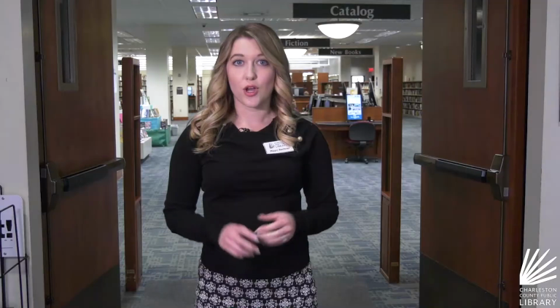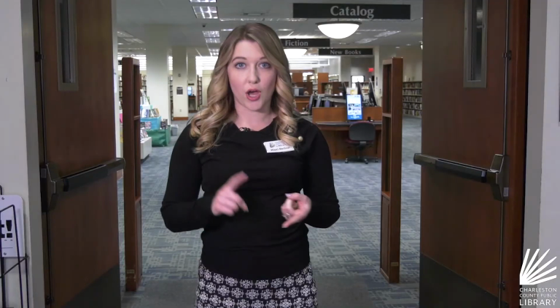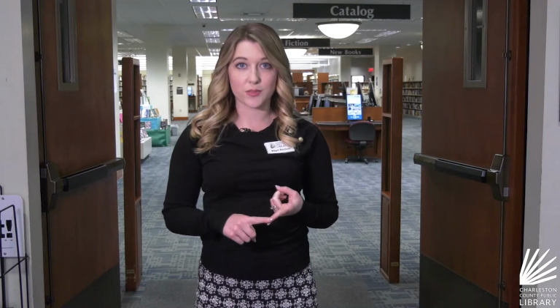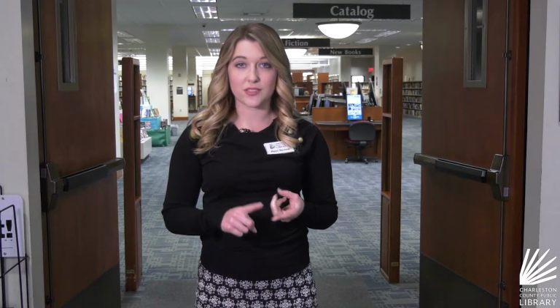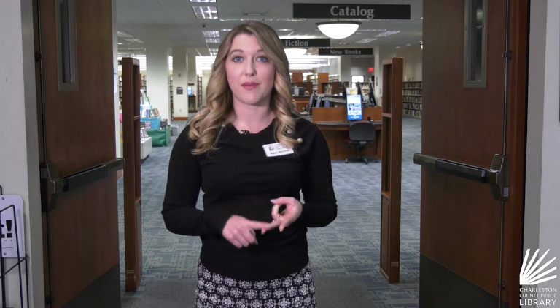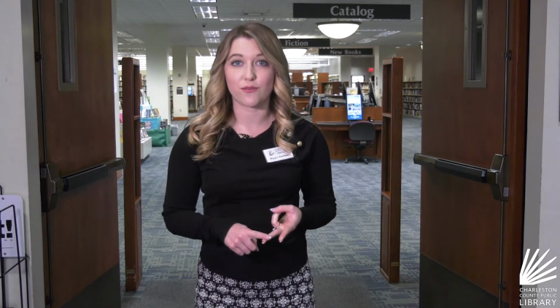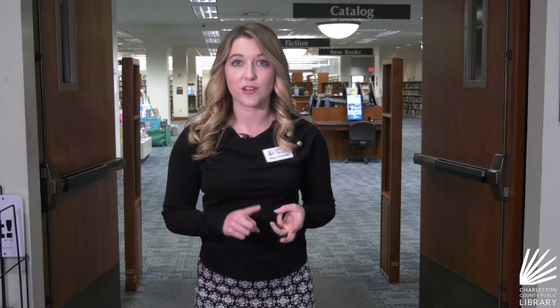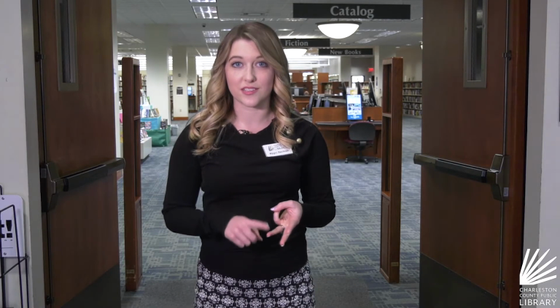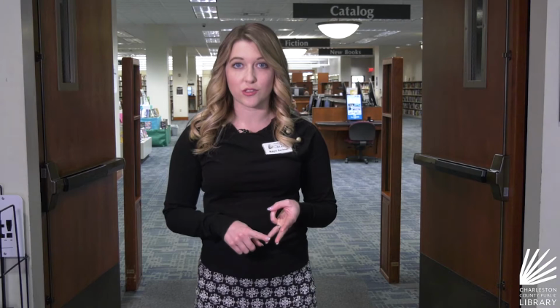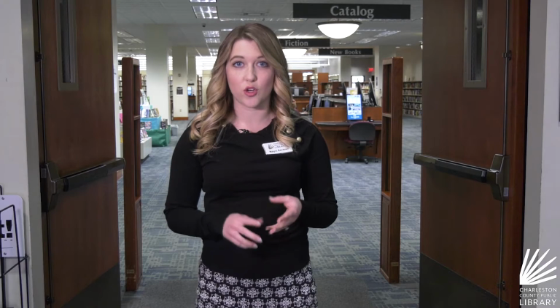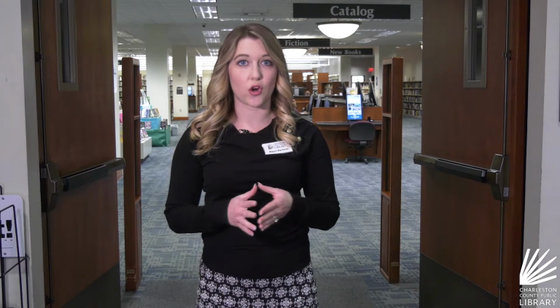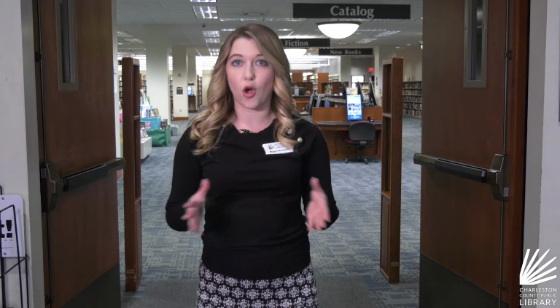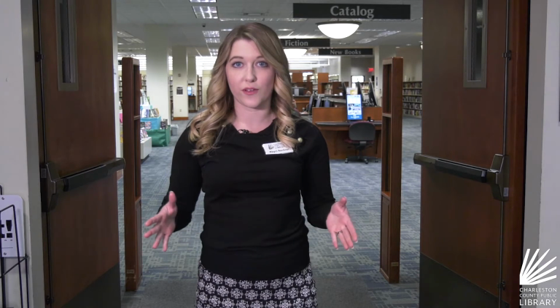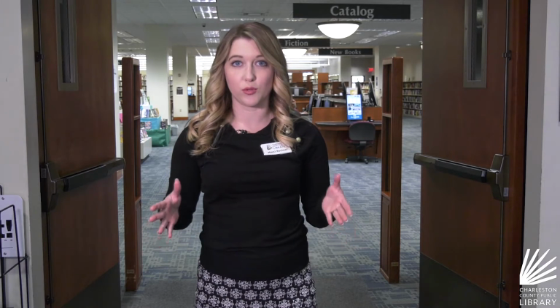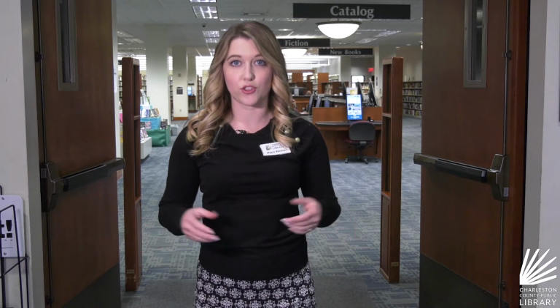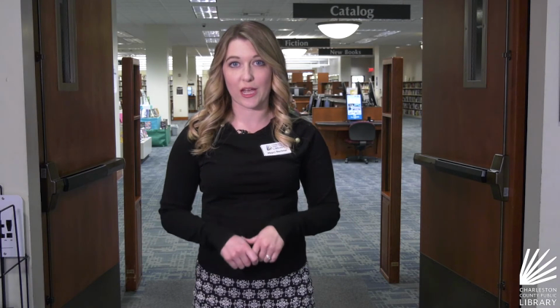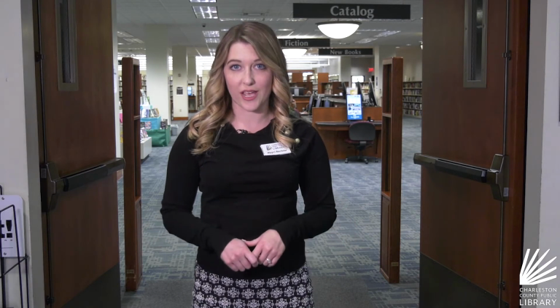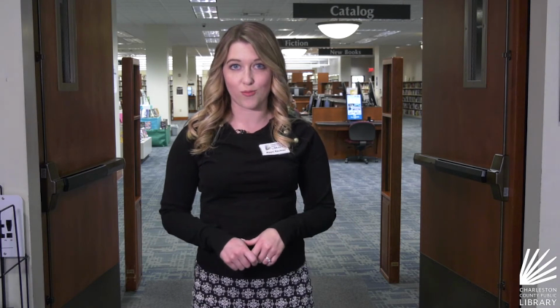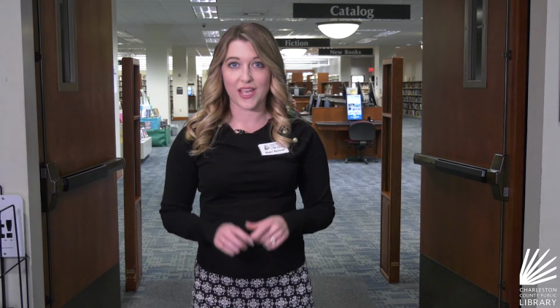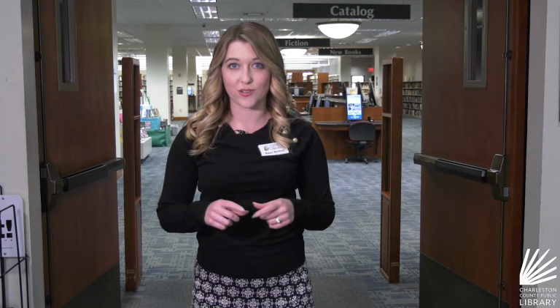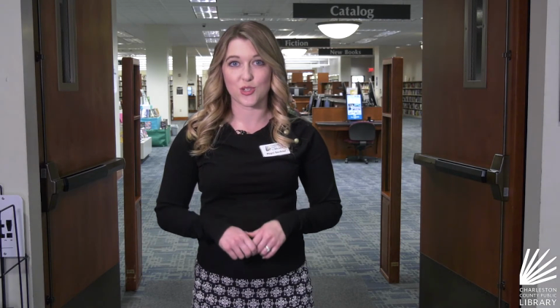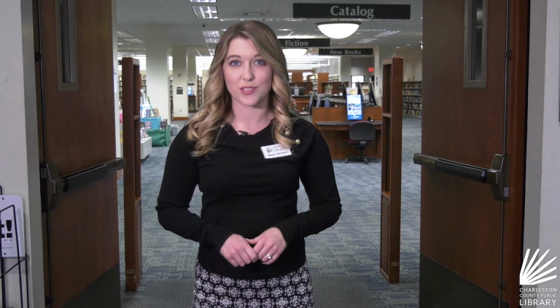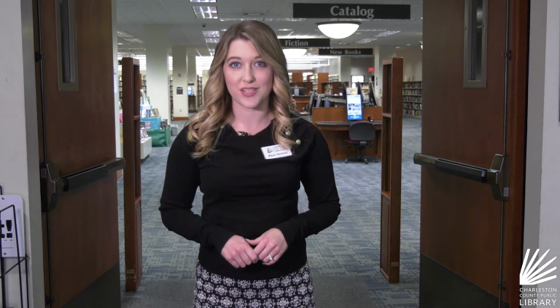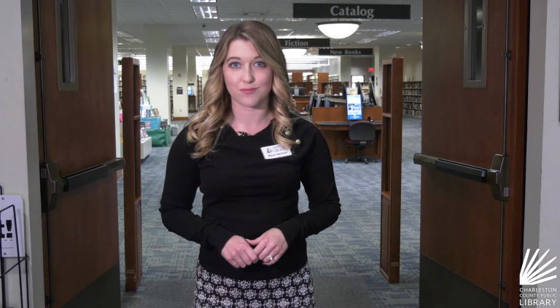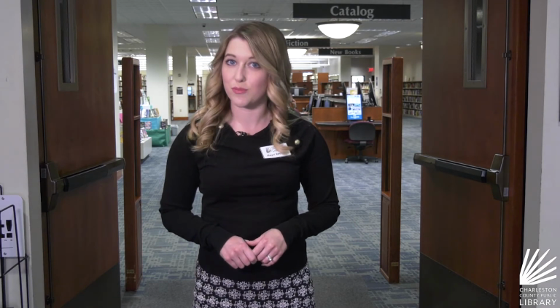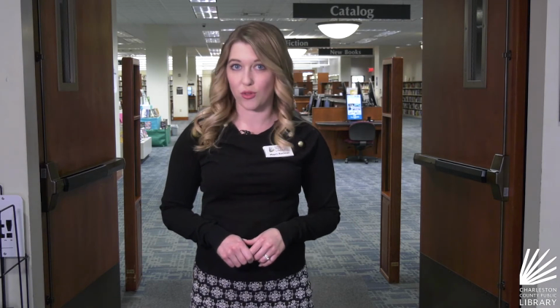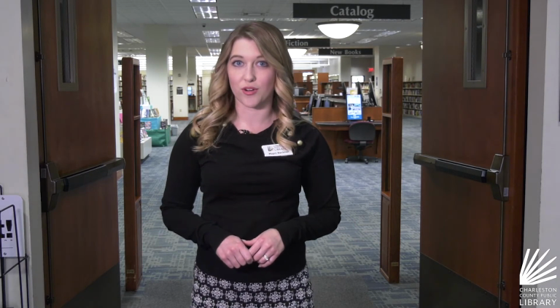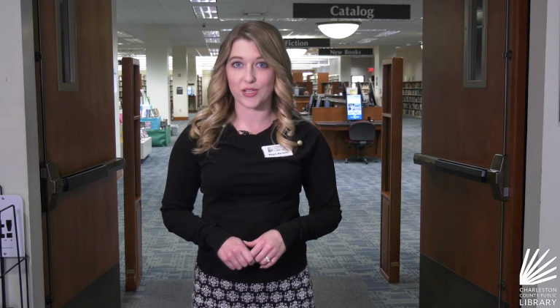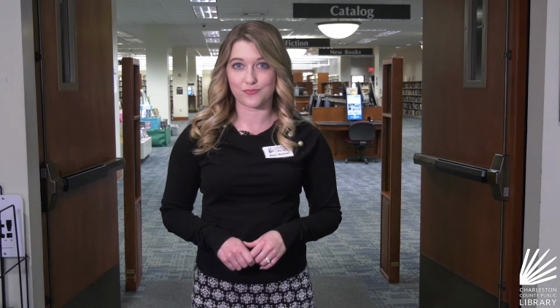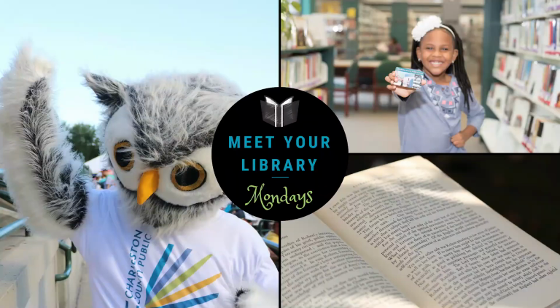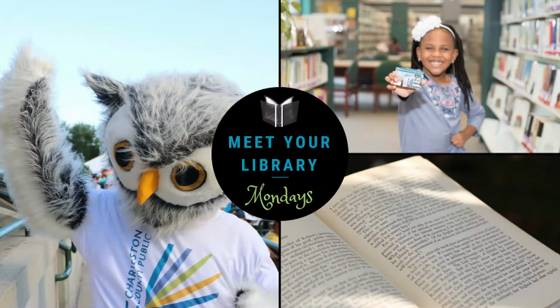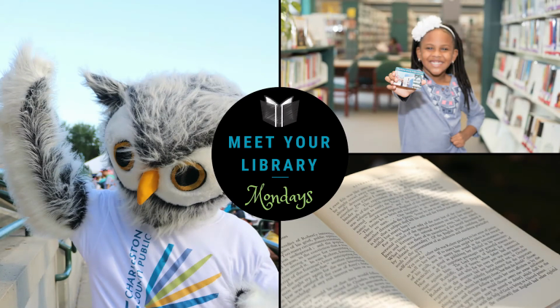The hotspots, magnifiers, and telescopes are all available for checkout now. And I'll see you next Monday to meet your library.